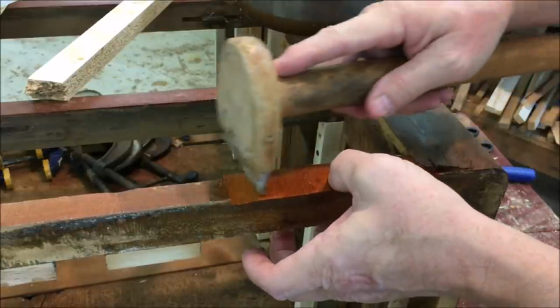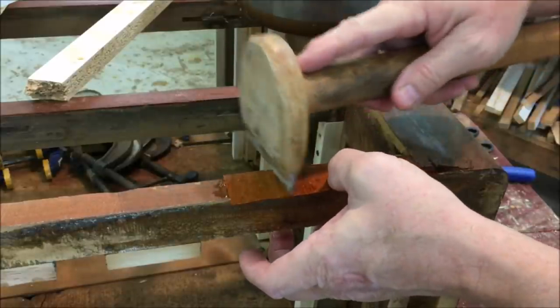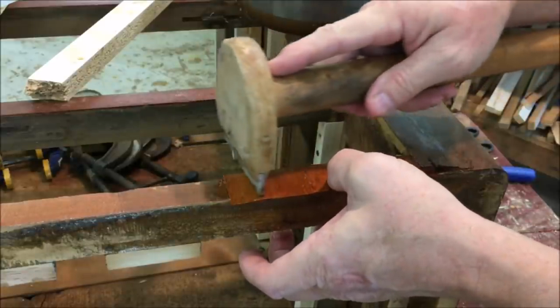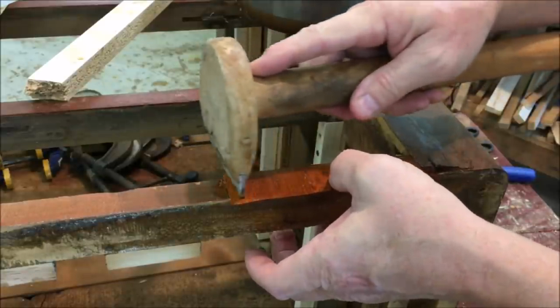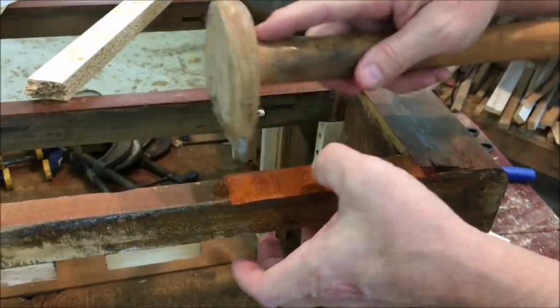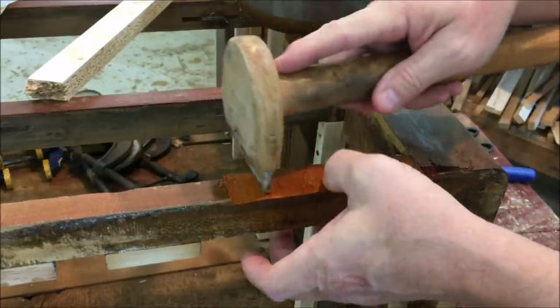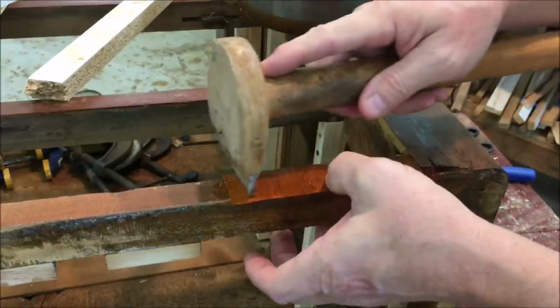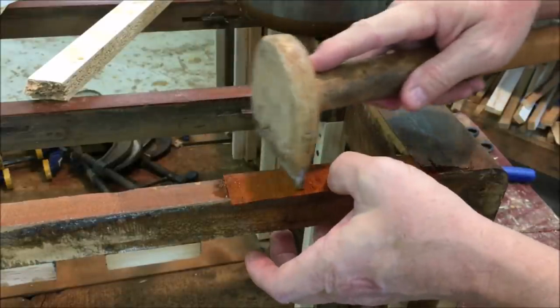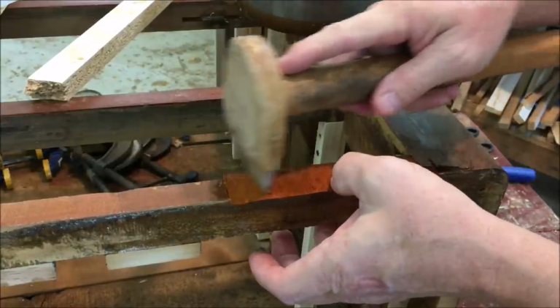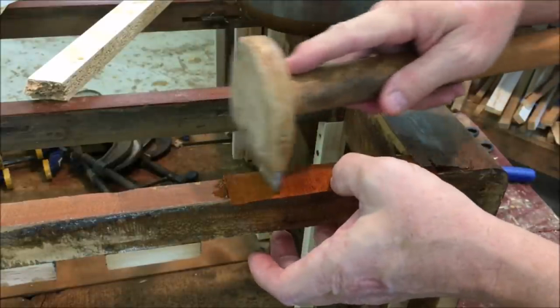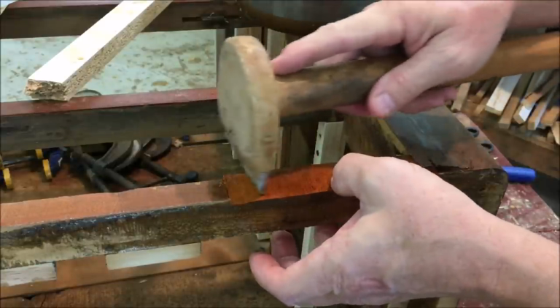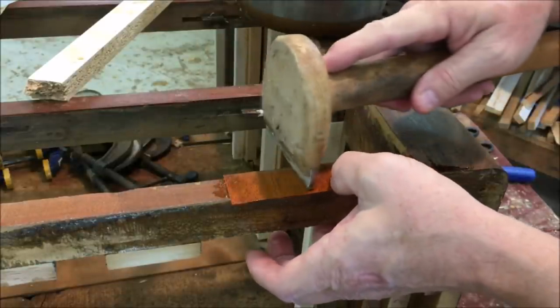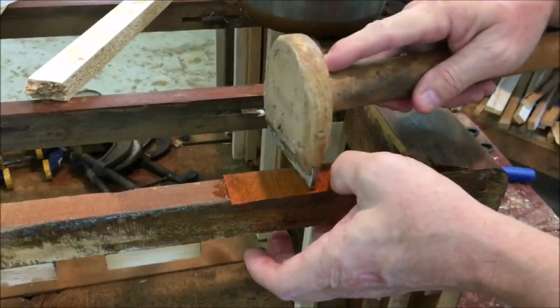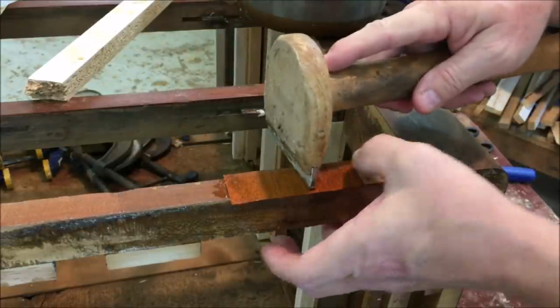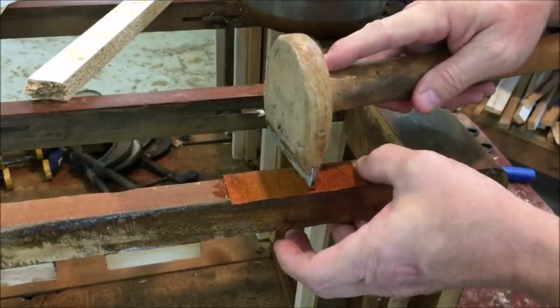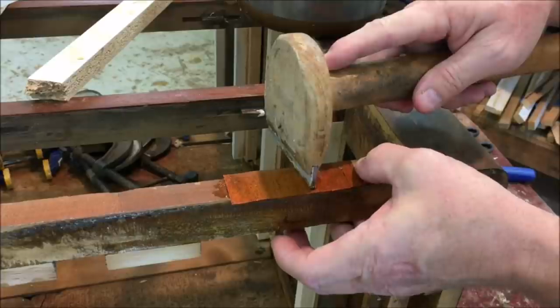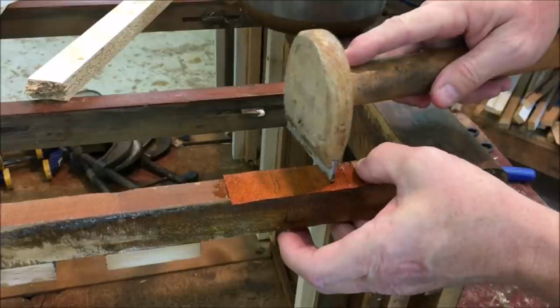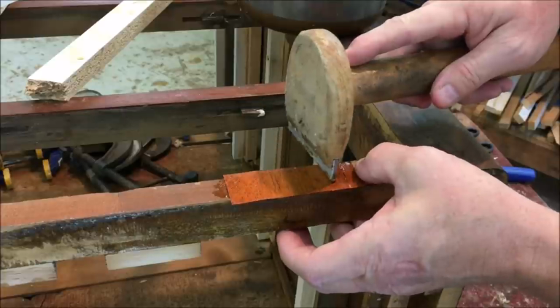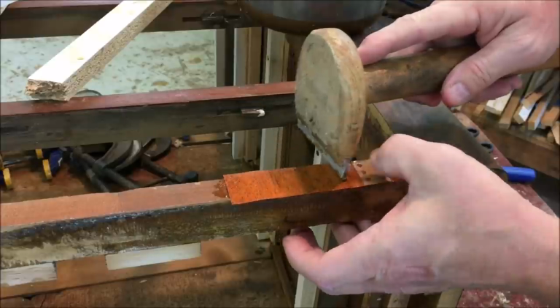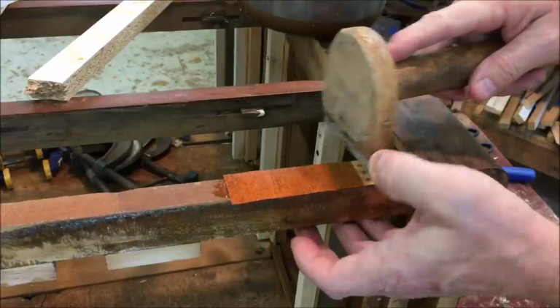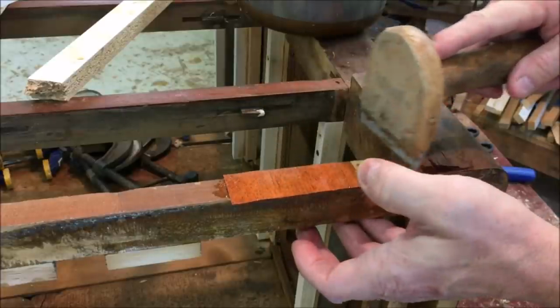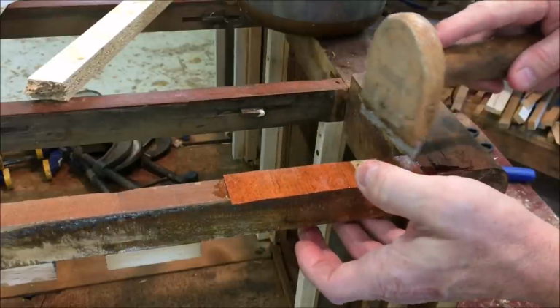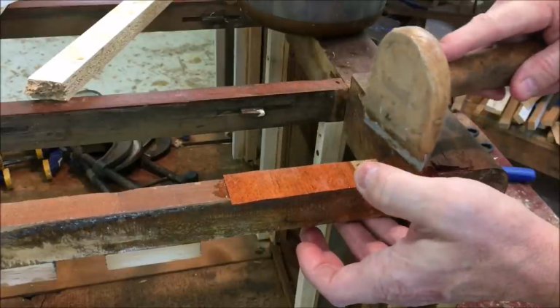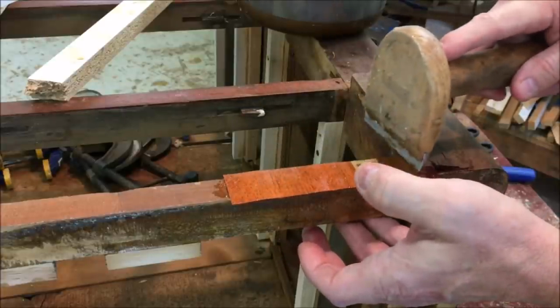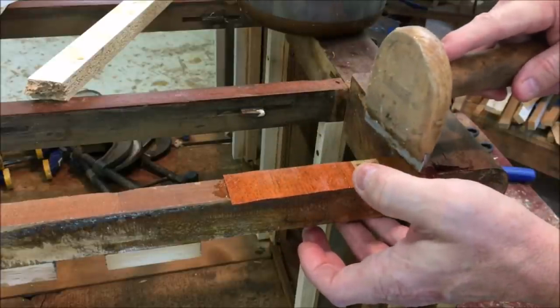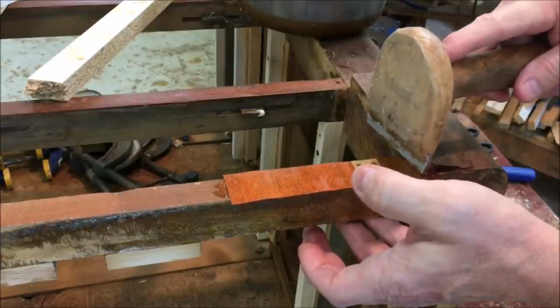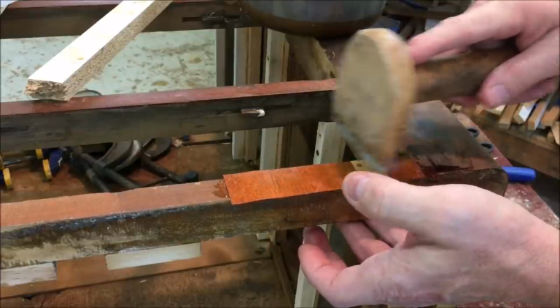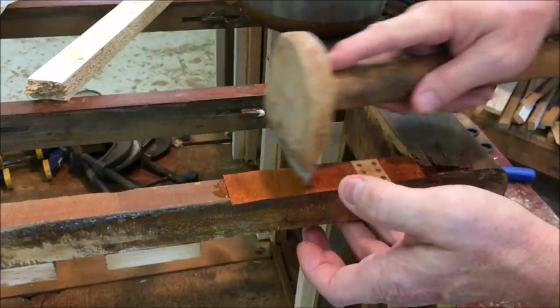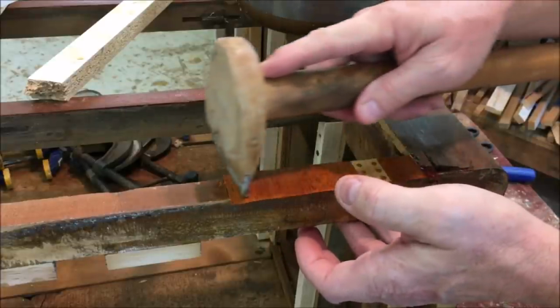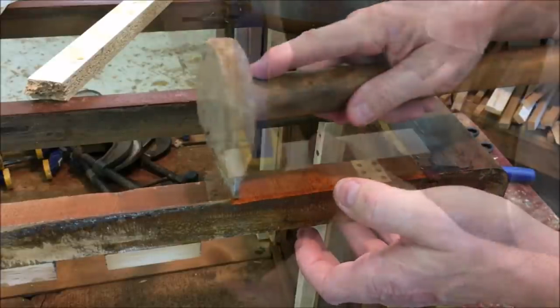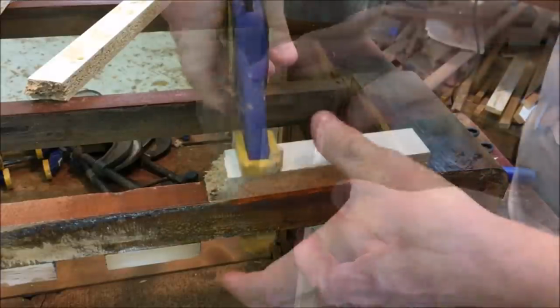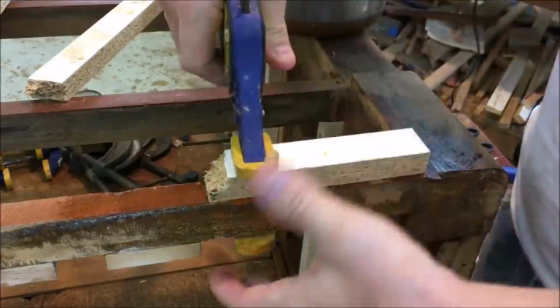In this one area there were a lot of chips in the edge banding, so it's better to just take about a 6-inch section out and replace it.